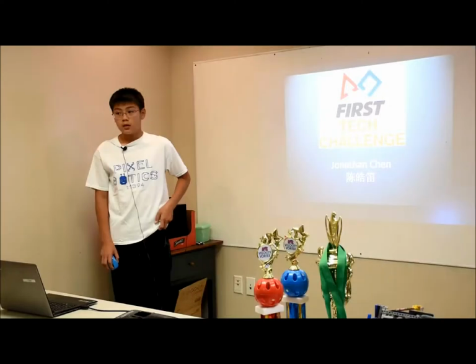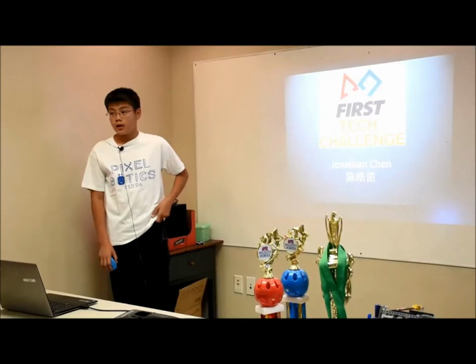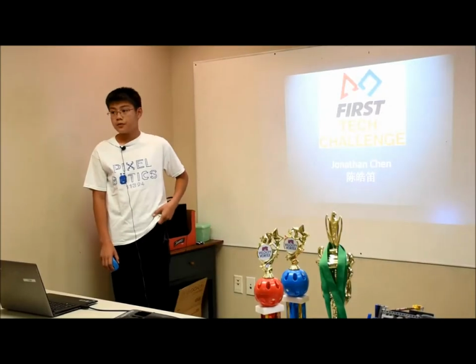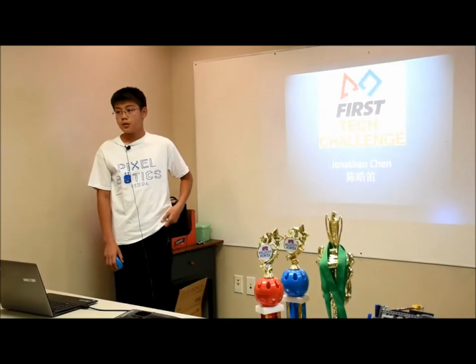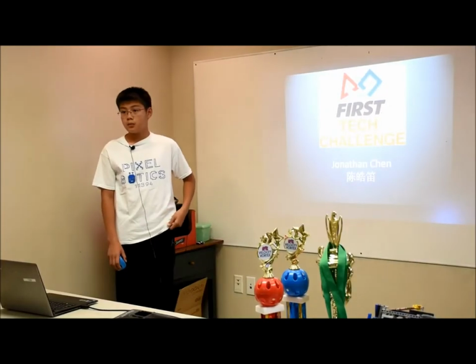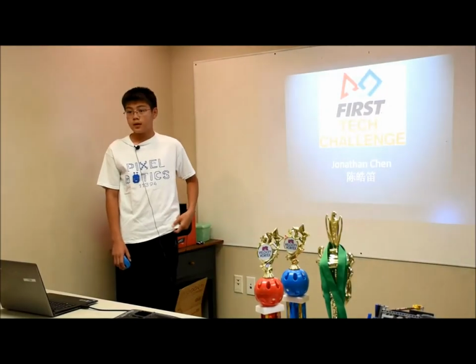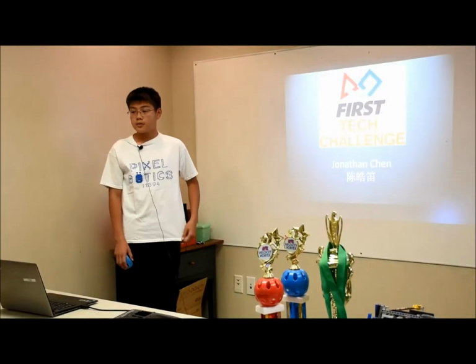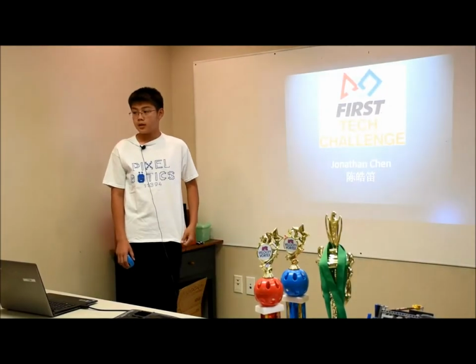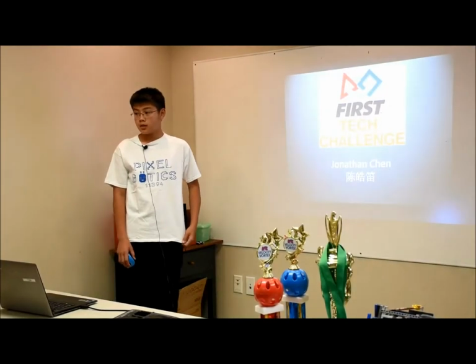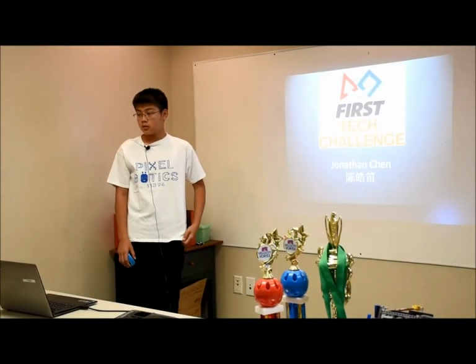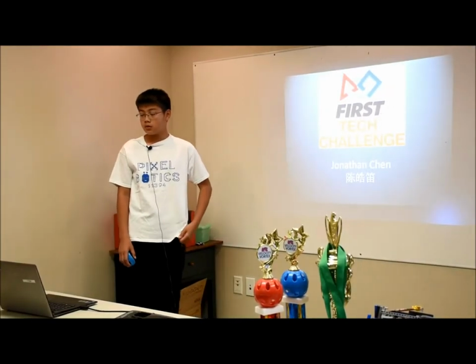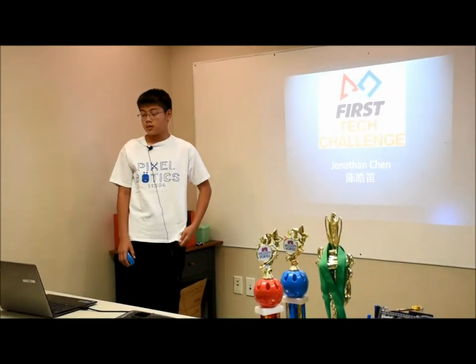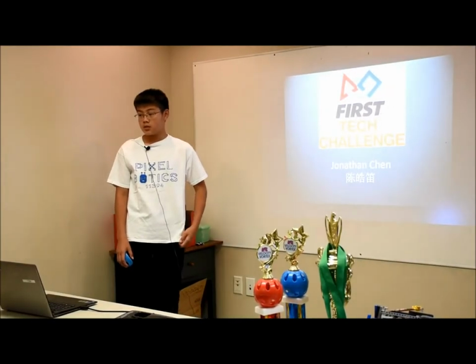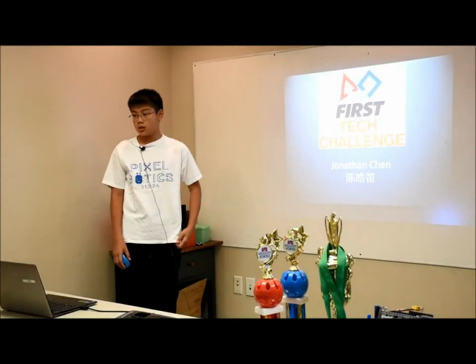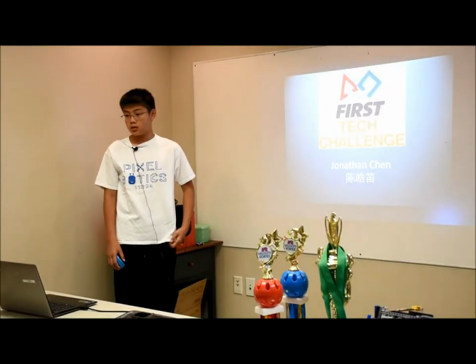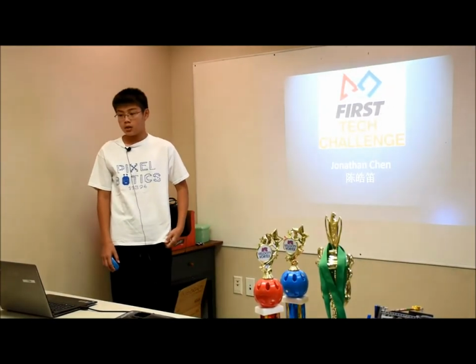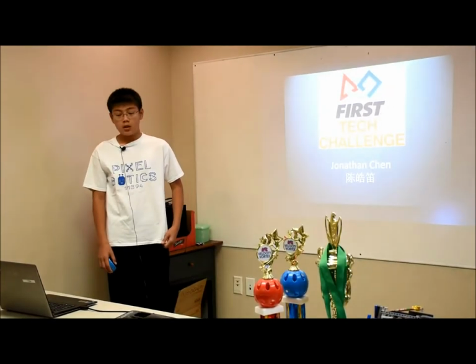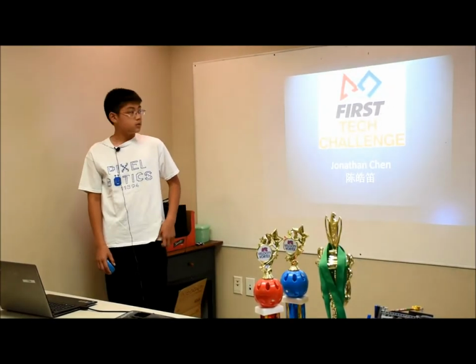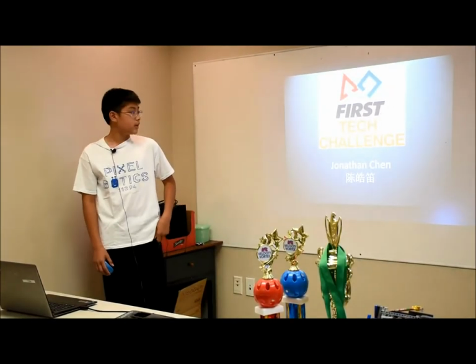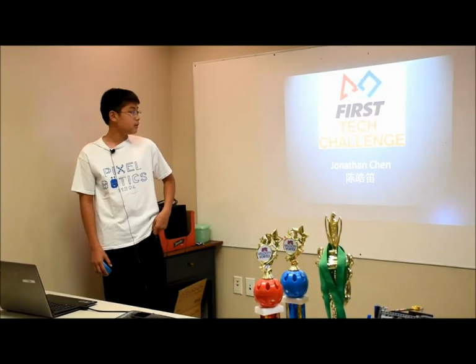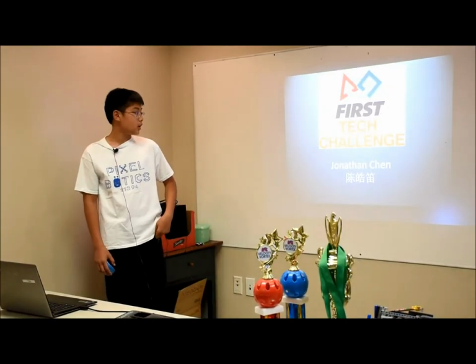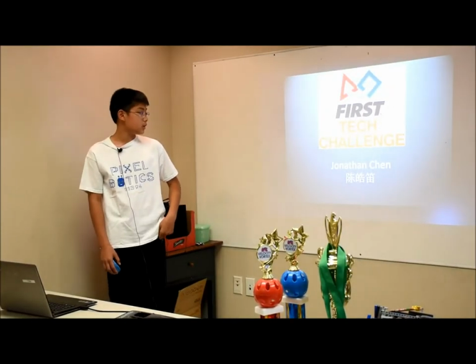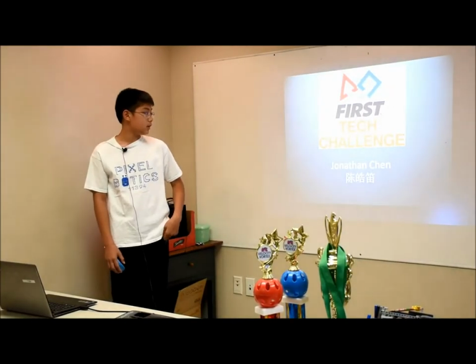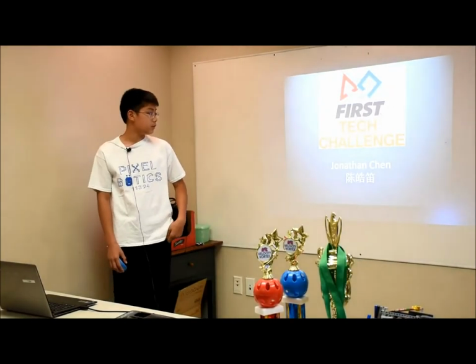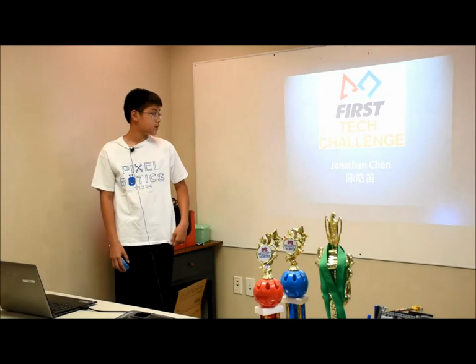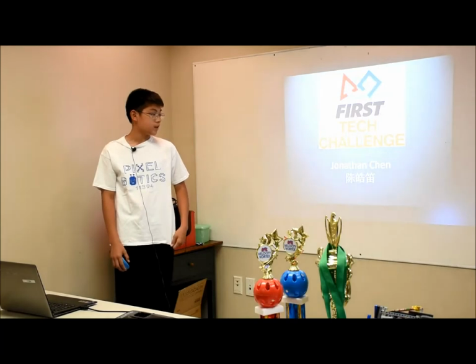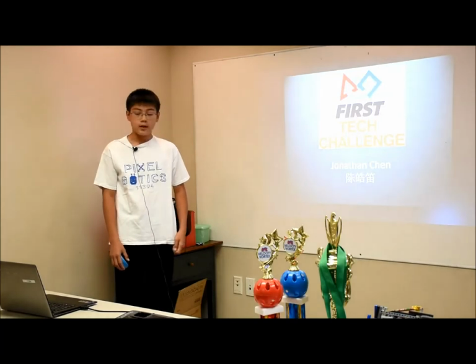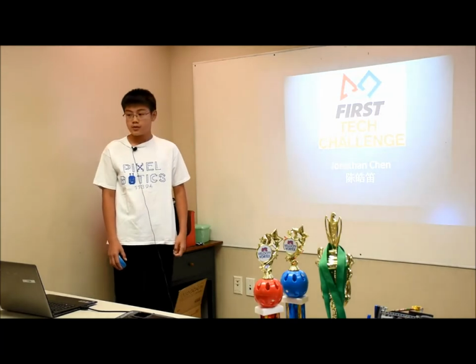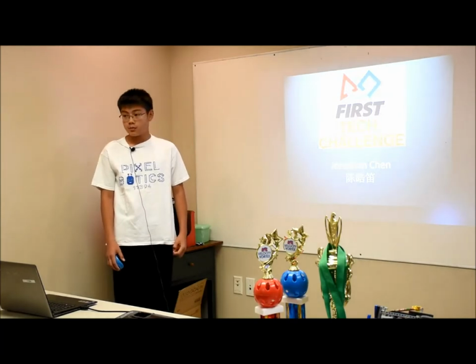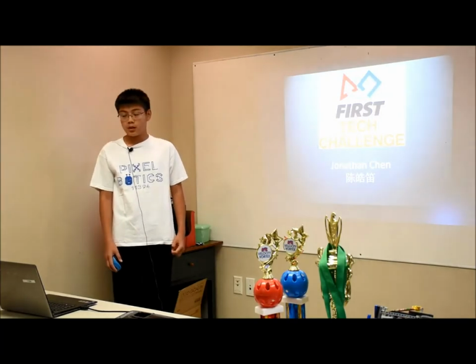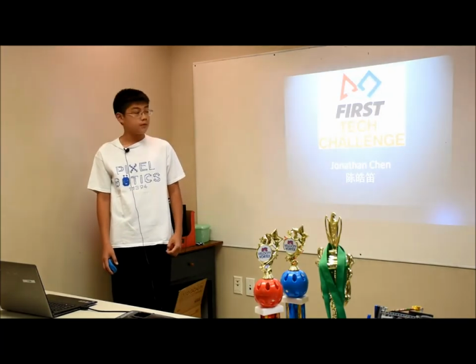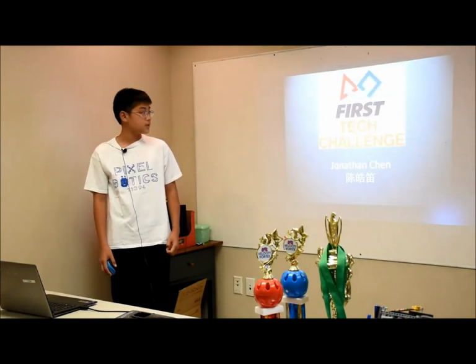Hi everyone, my name is Jonathan. My Chinese name is Cheng Hedi. Today I will be talking about FIRST Tech Challenge. We call it FTC.